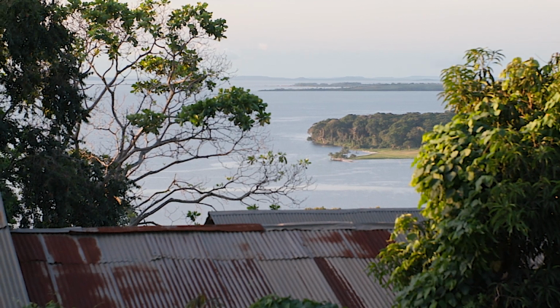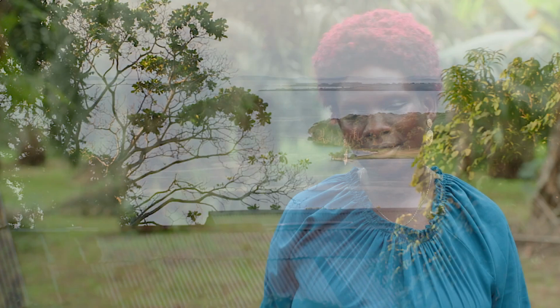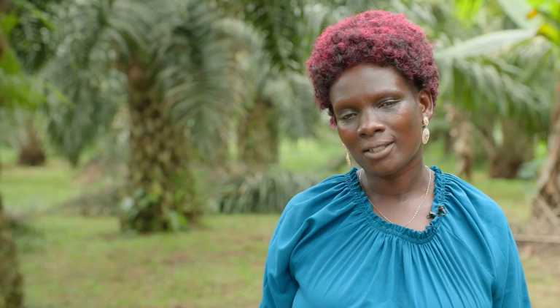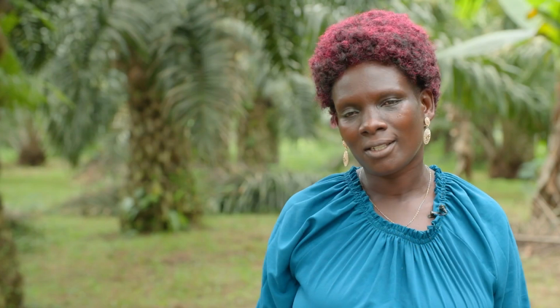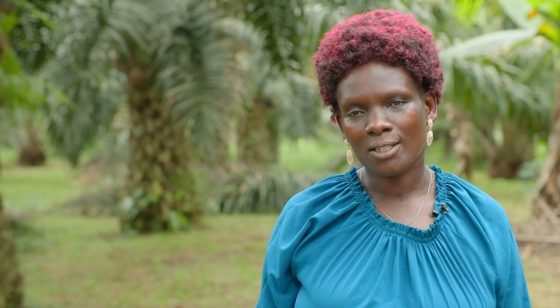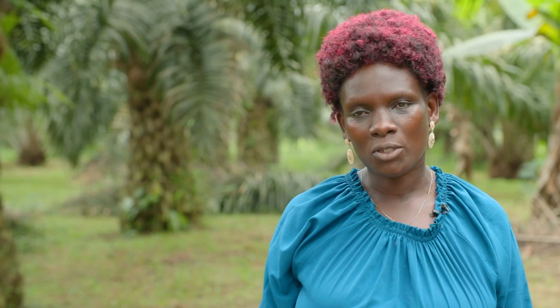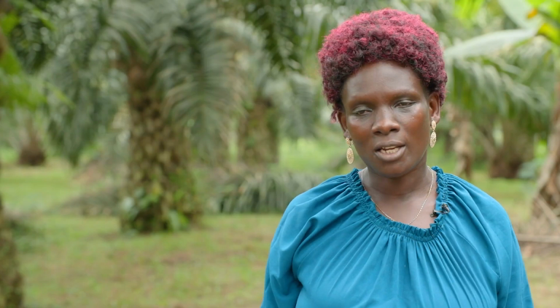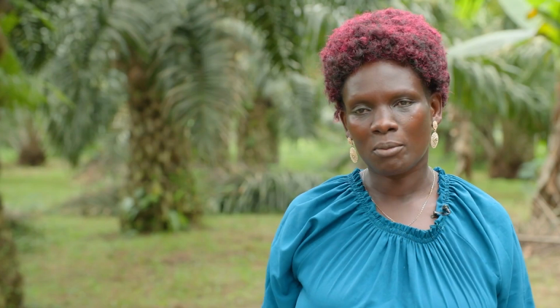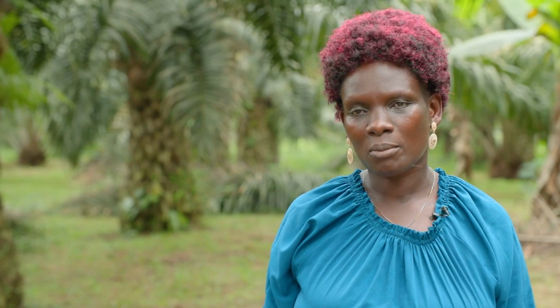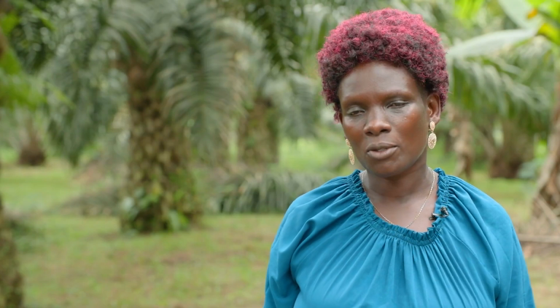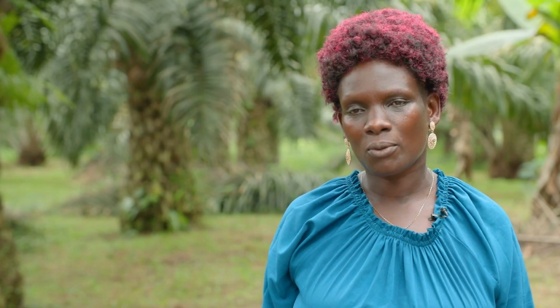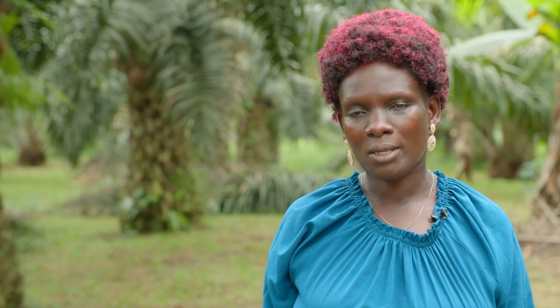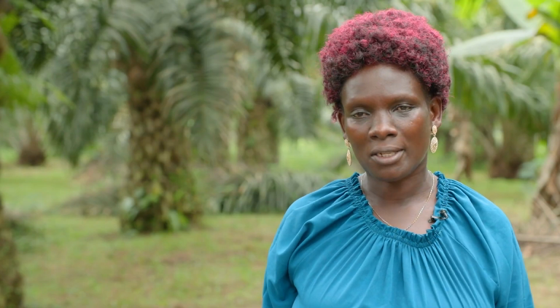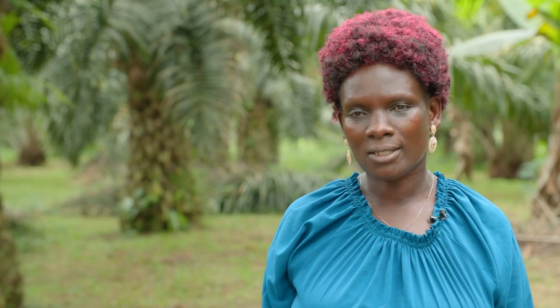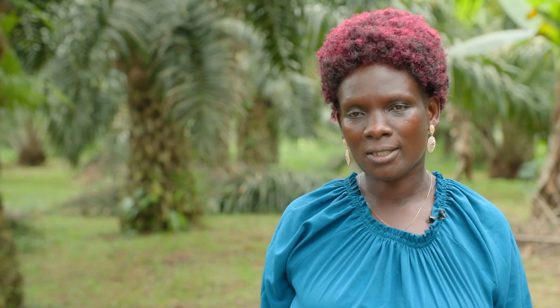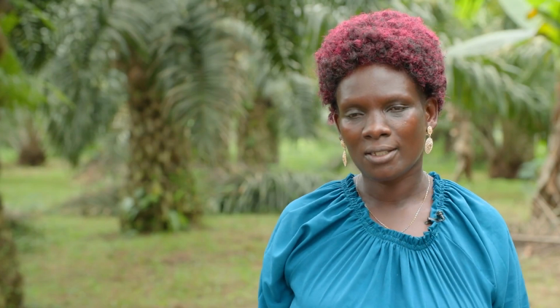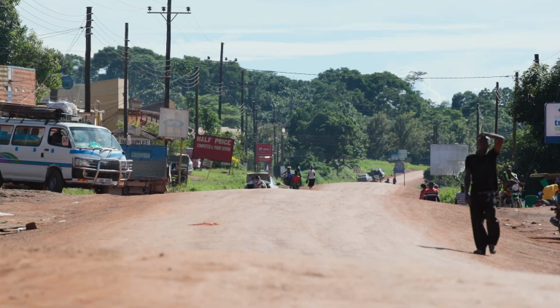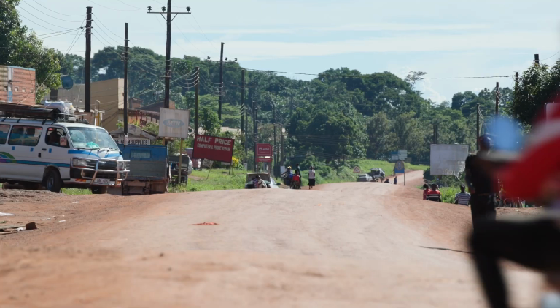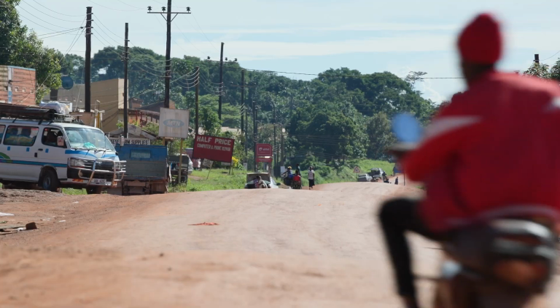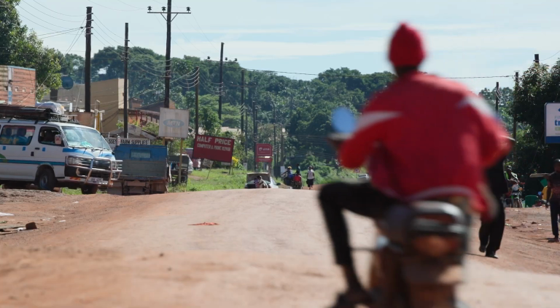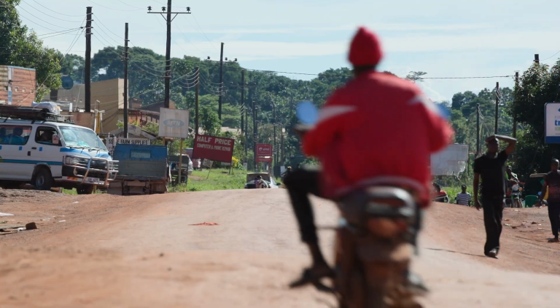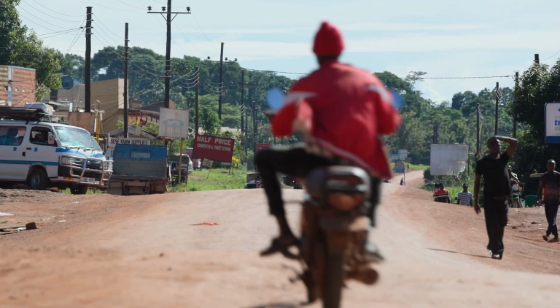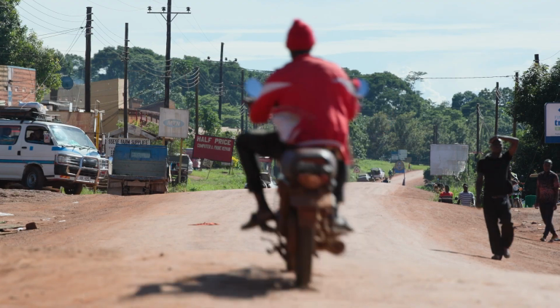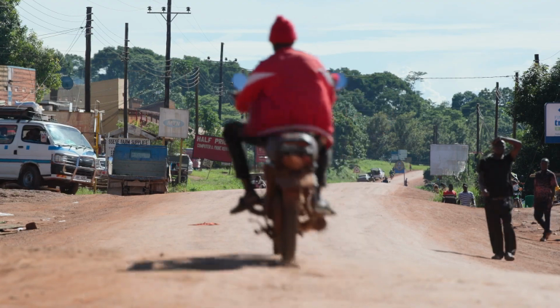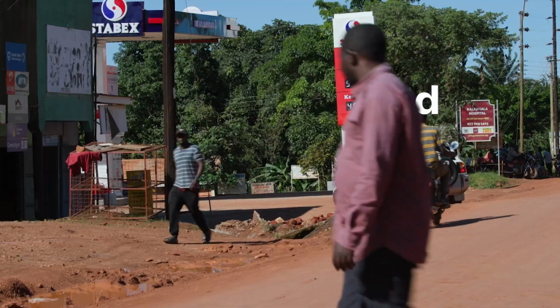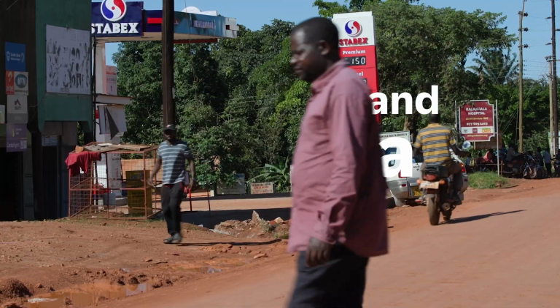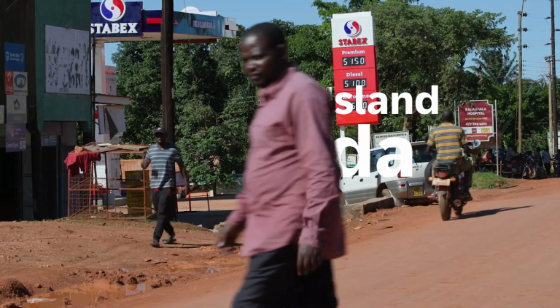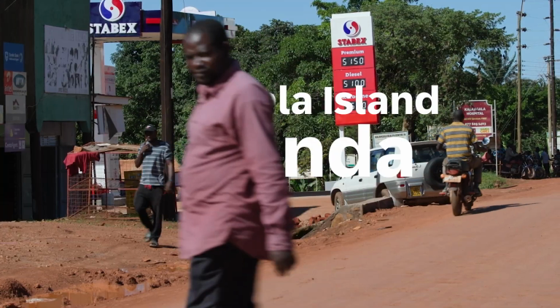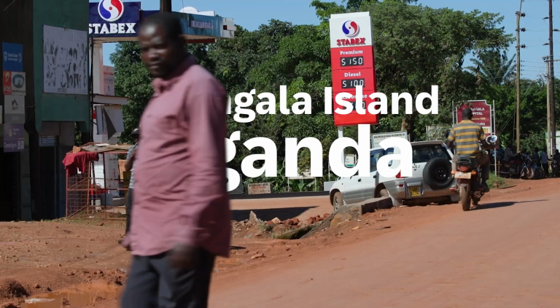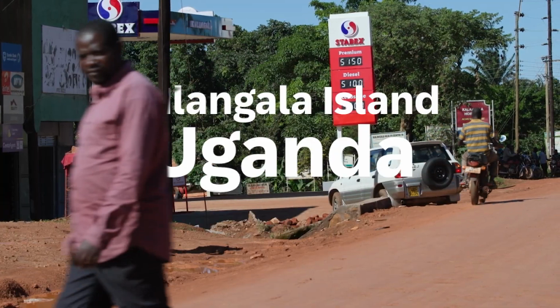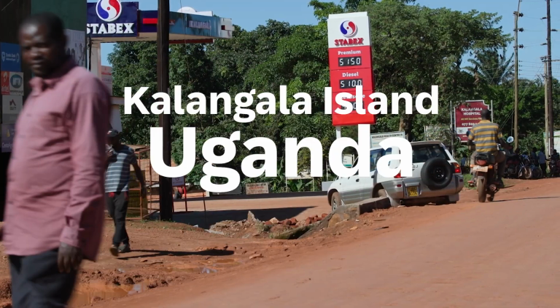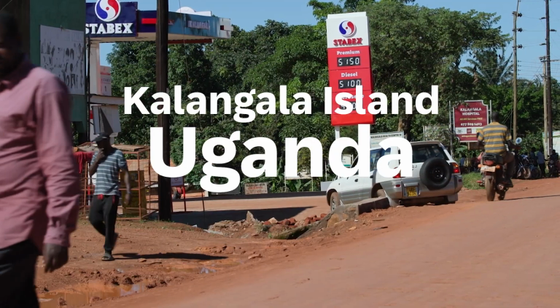My name is Naso Zibena. I'm a palm oil farmer. I live in Kalangala district in Uganda.